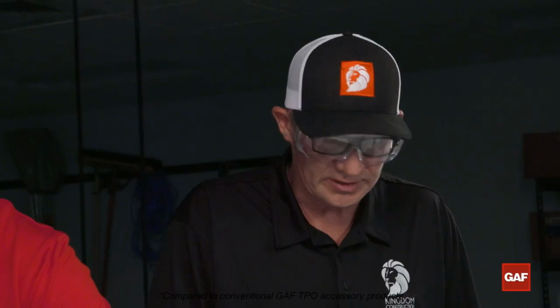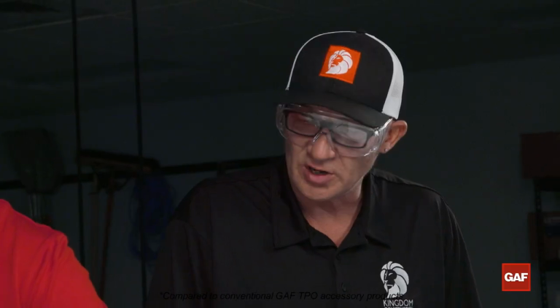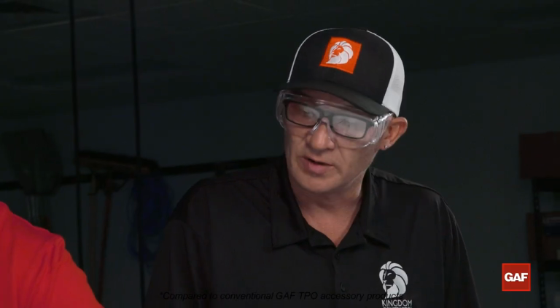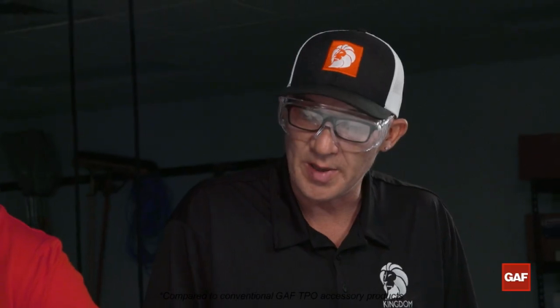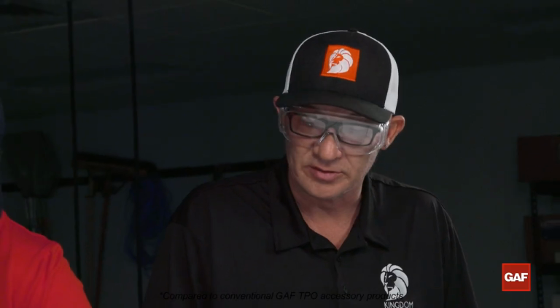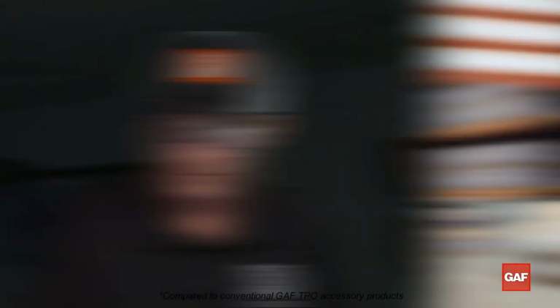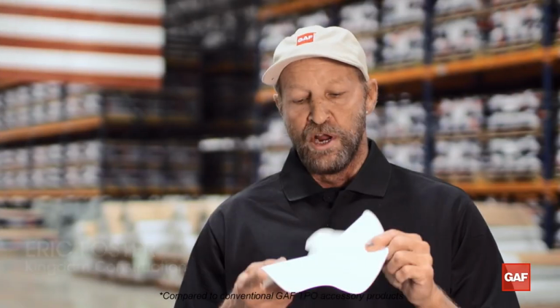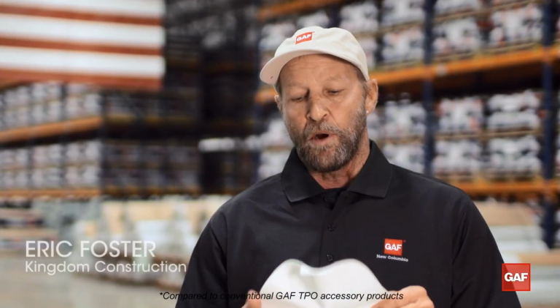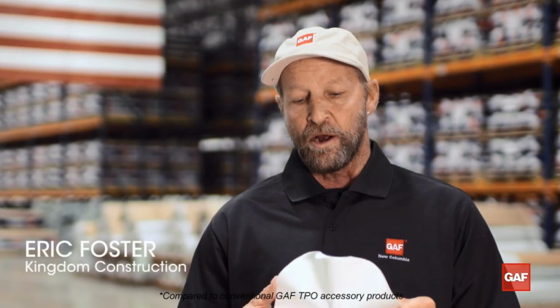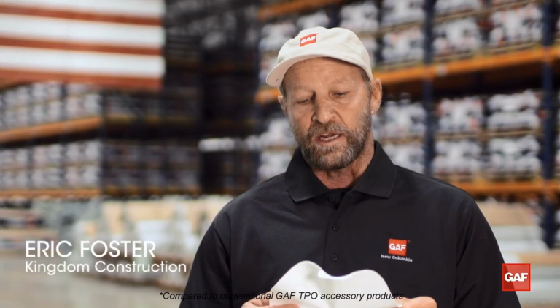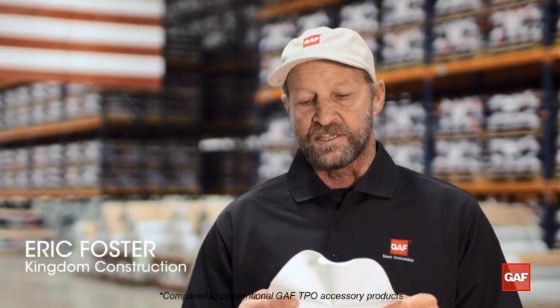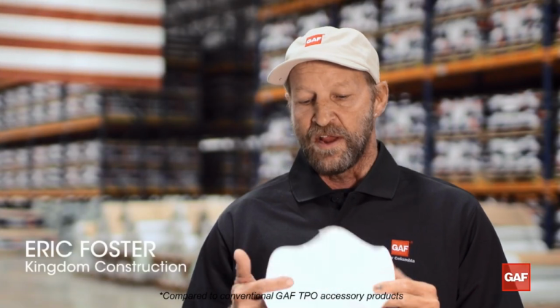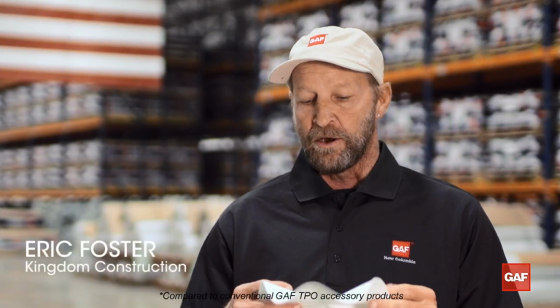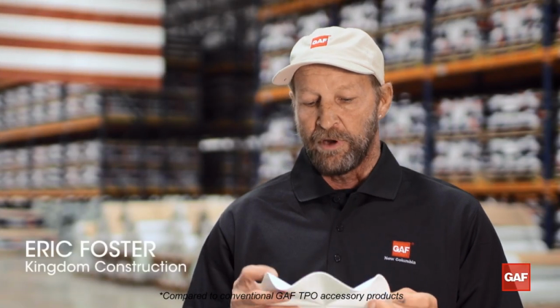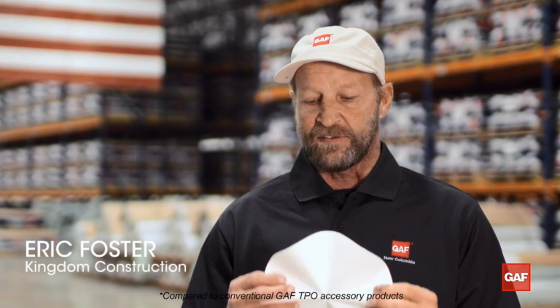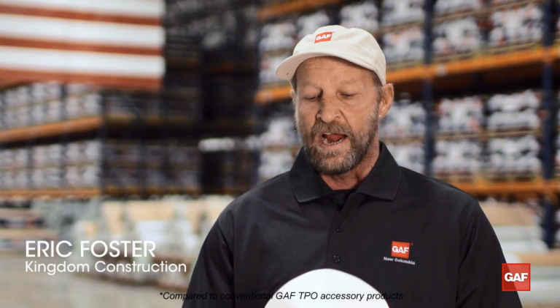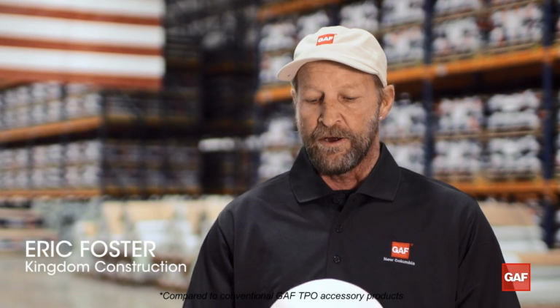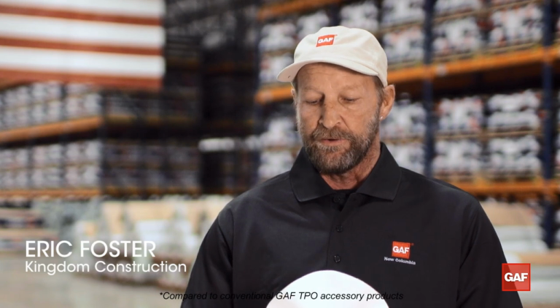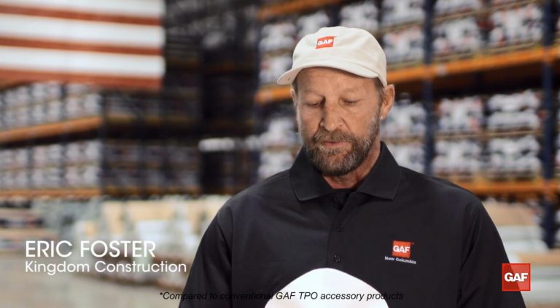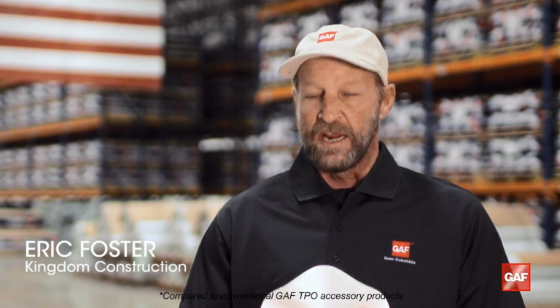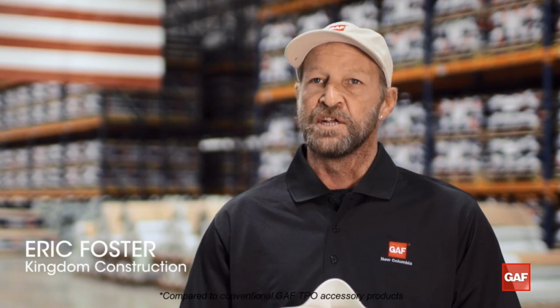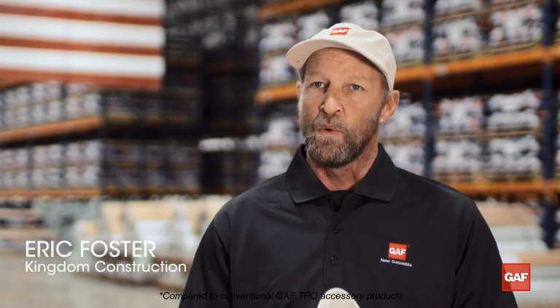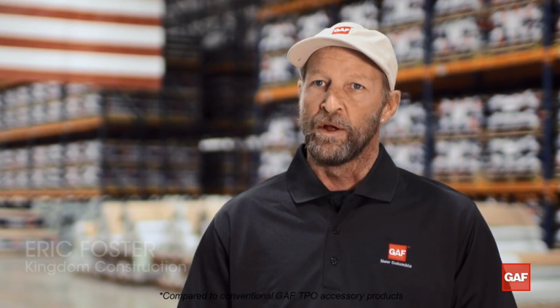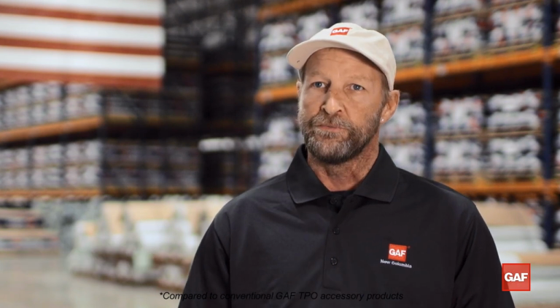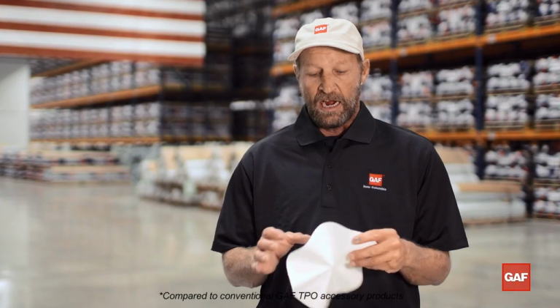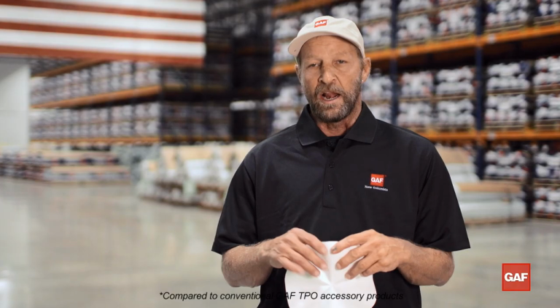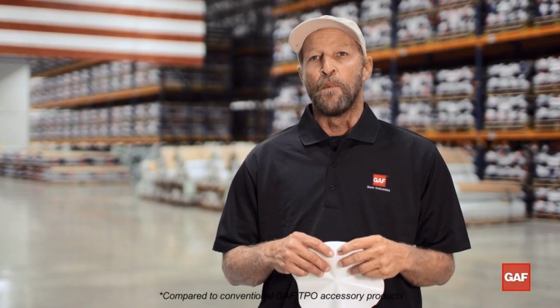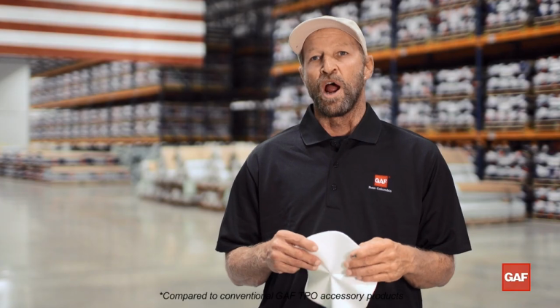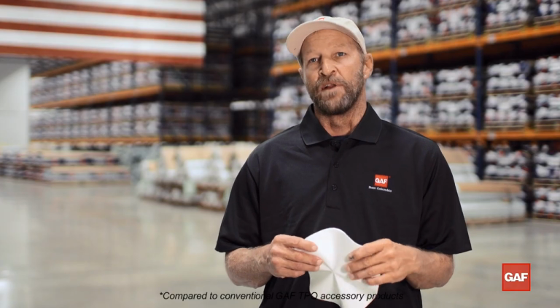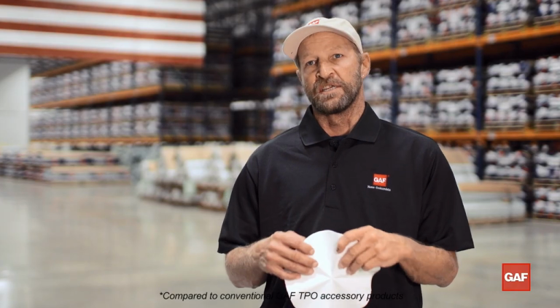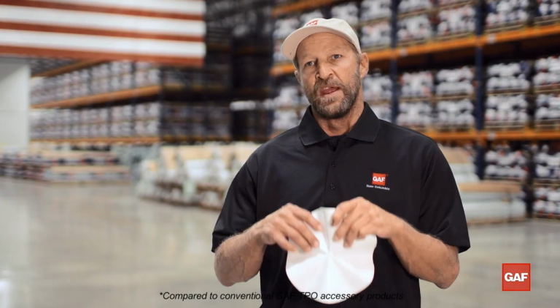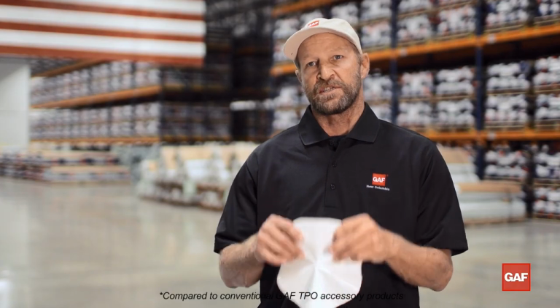It was just all around better. The new product gets in there a lot tighter, a lot easier to weld. I got a lot more confidence in this.